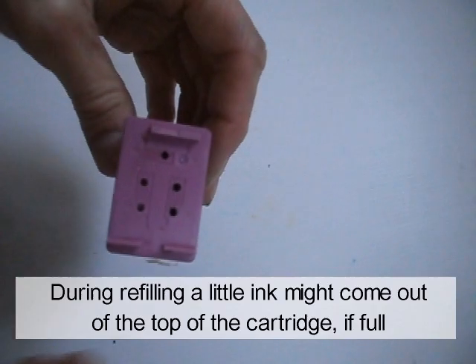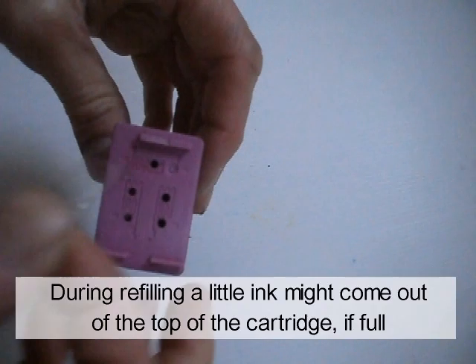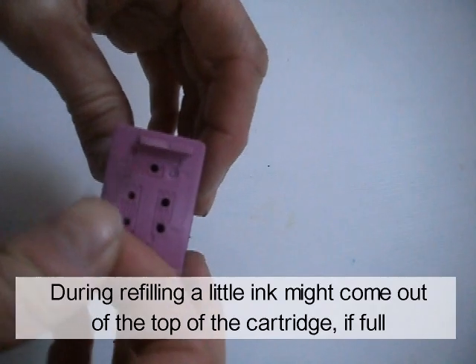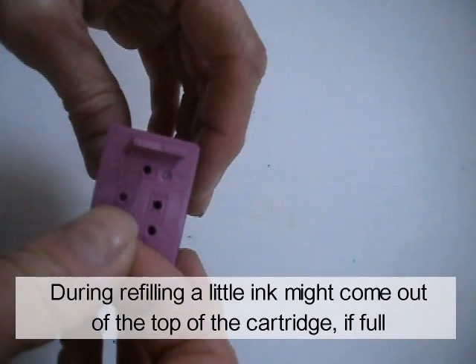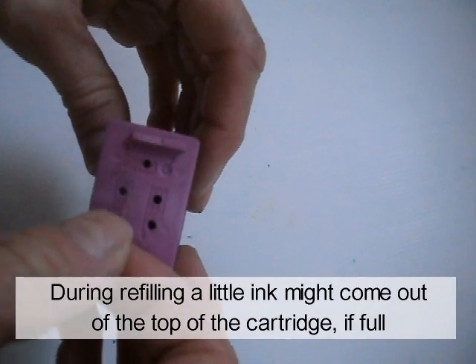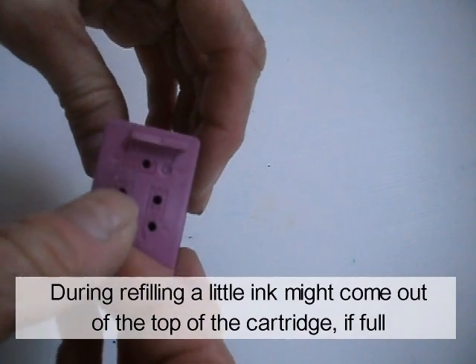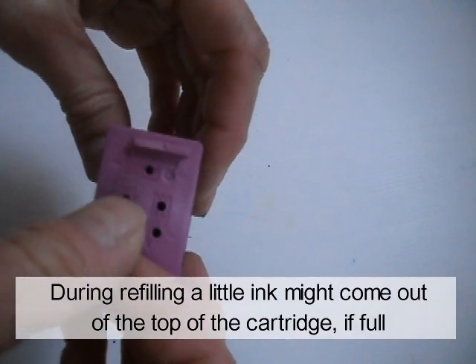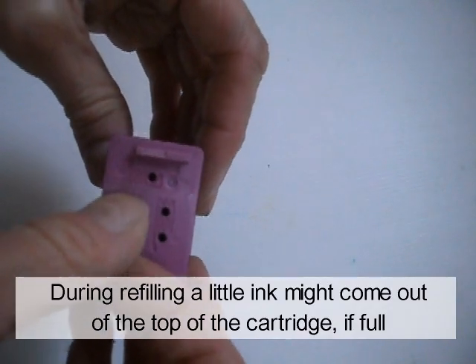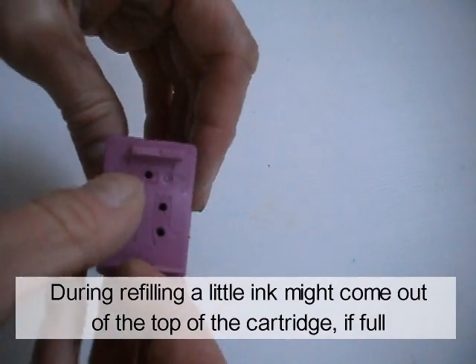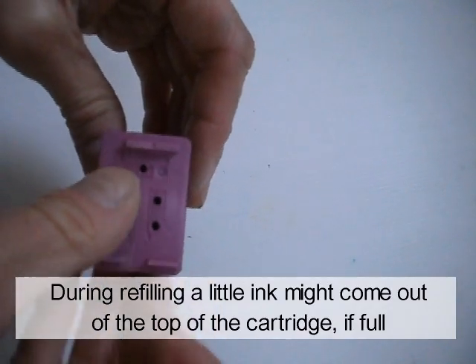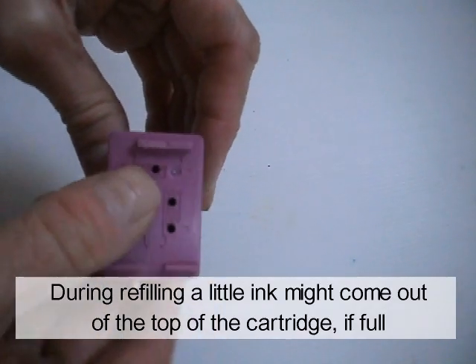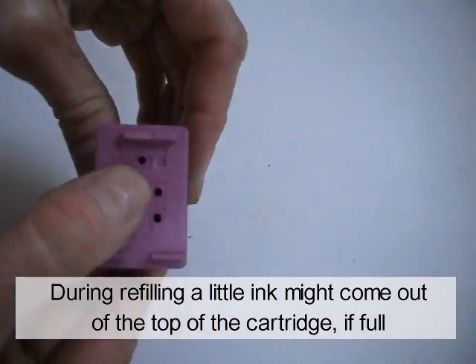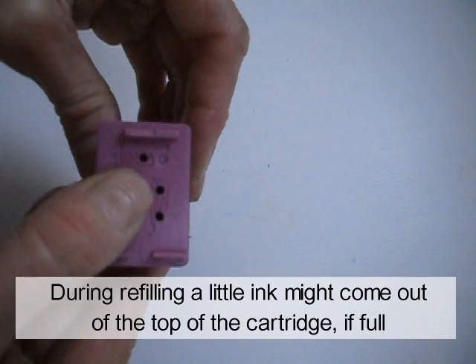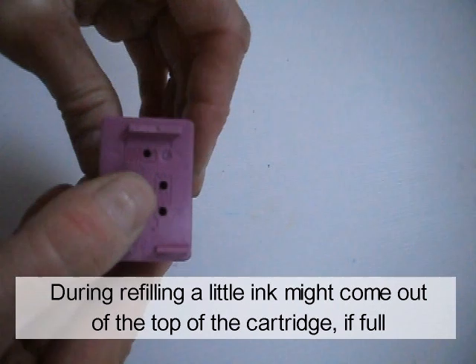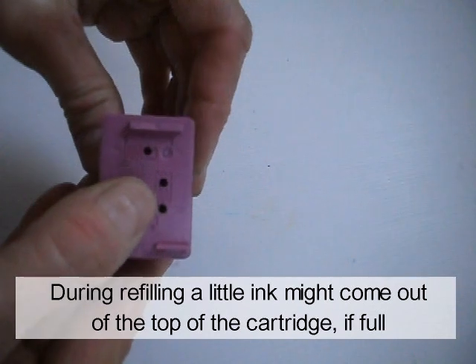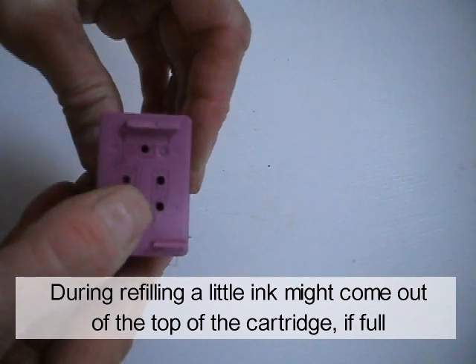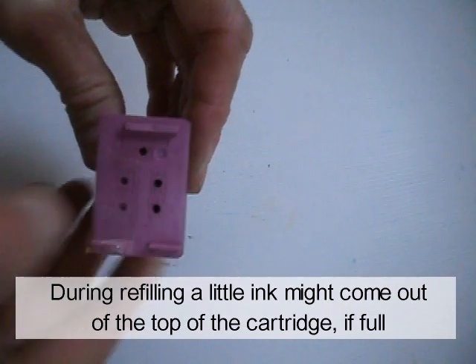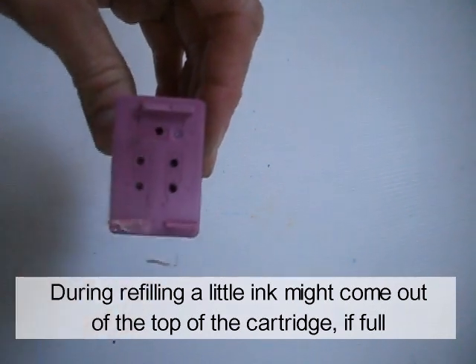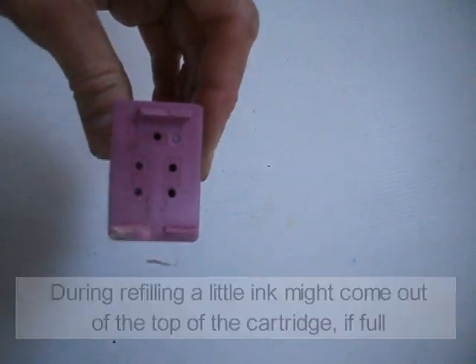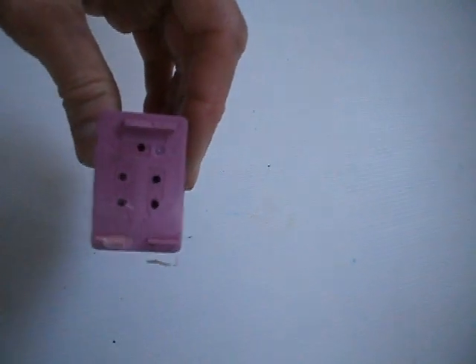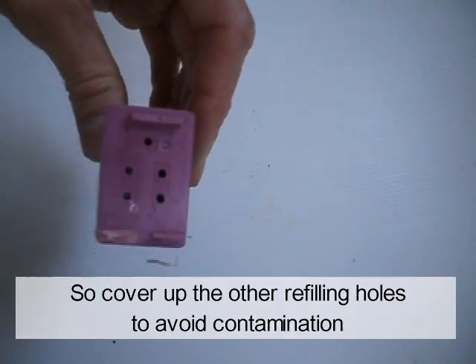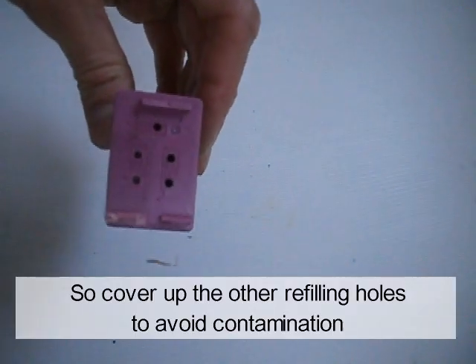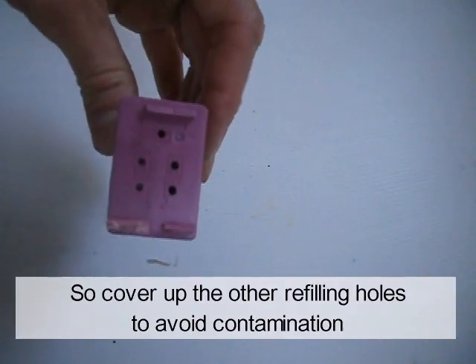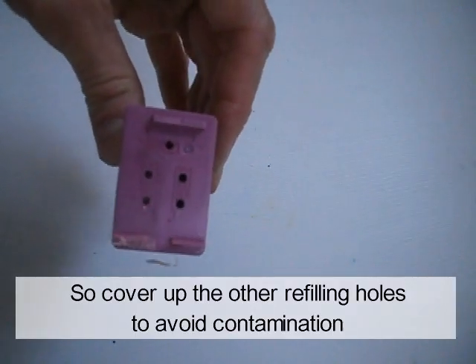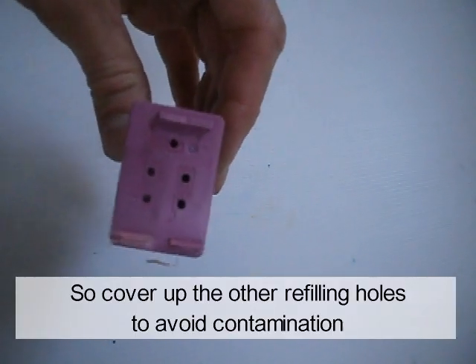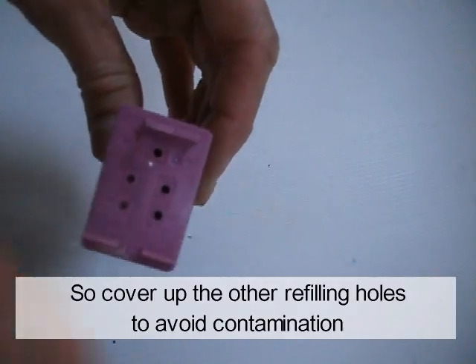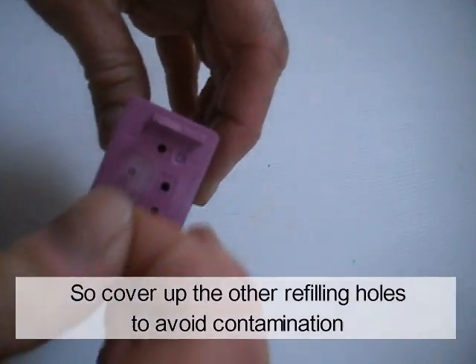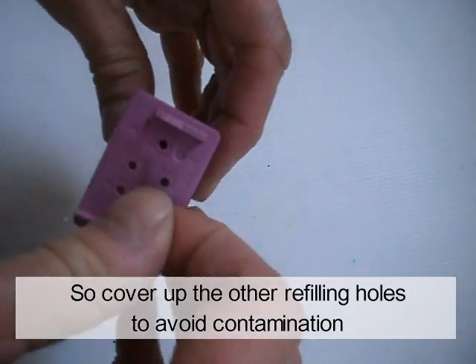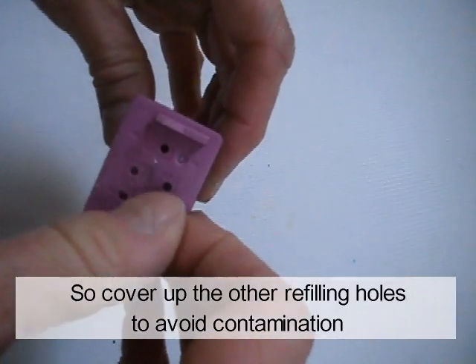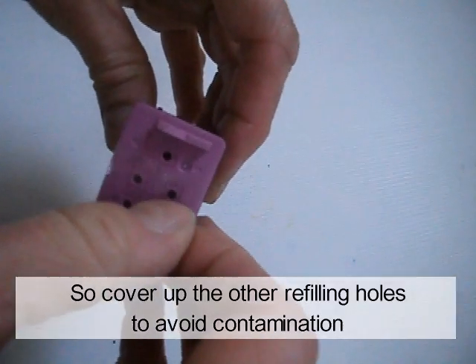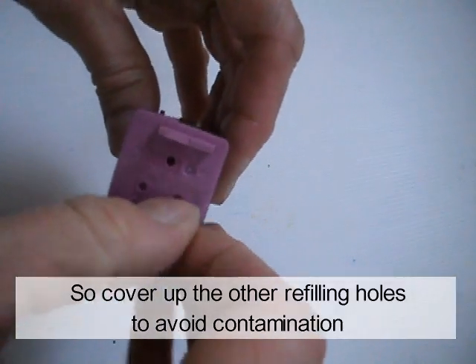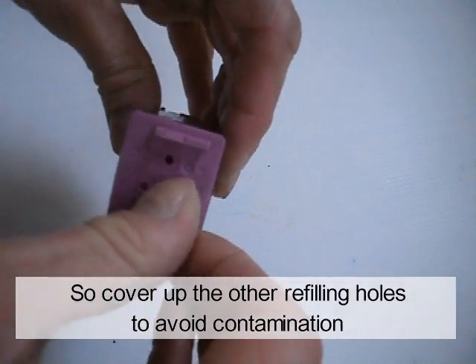During refilling, a little ink might come out of the top of the cartridge if full. Cover up the other refilling holes to avoid contamination.